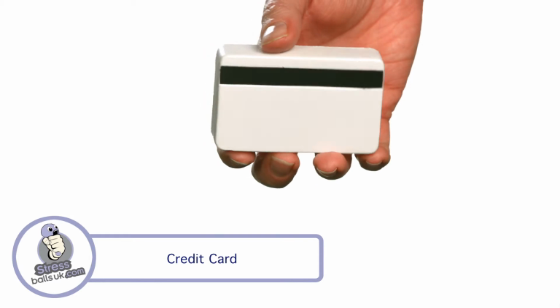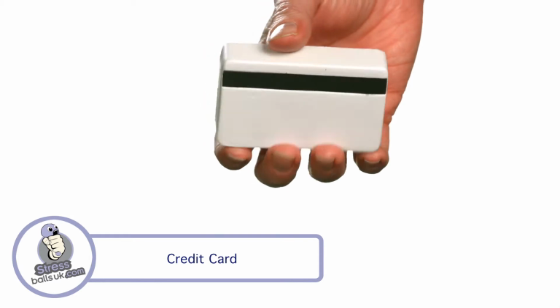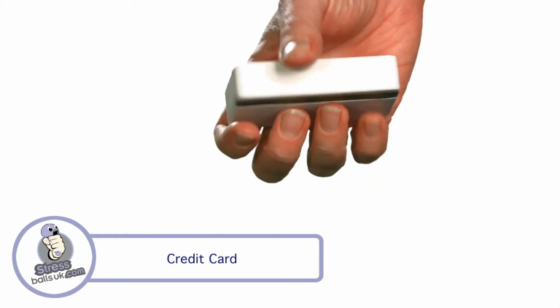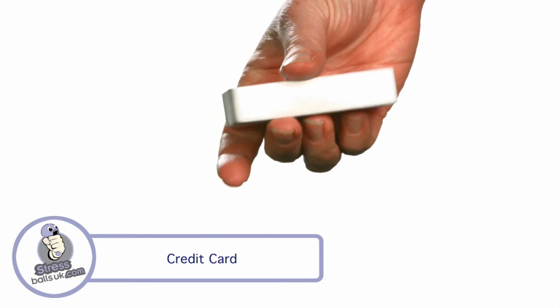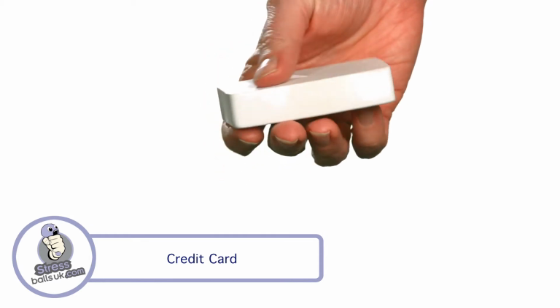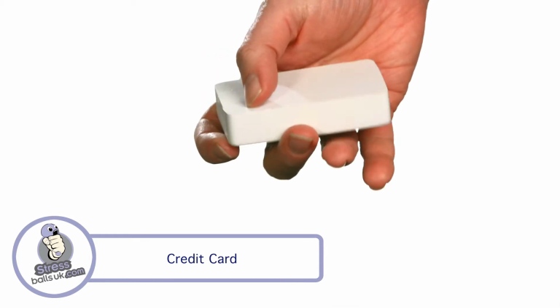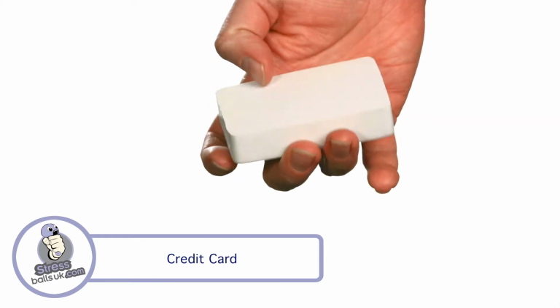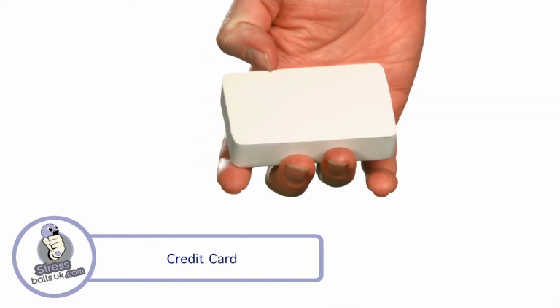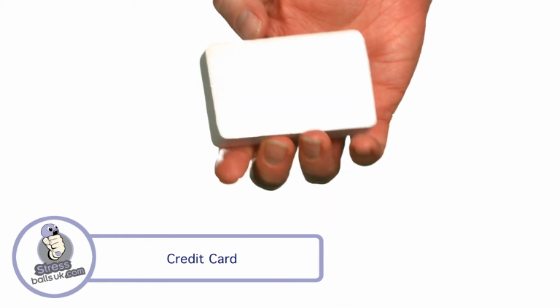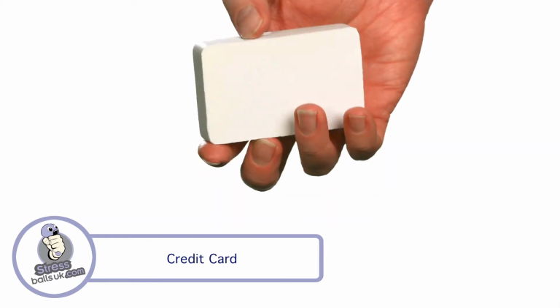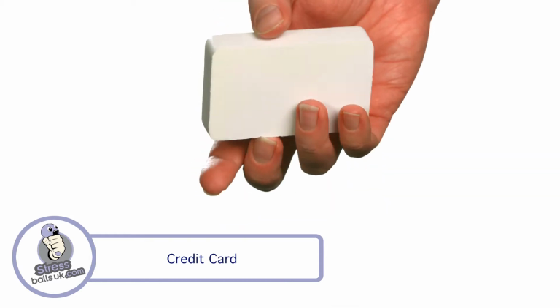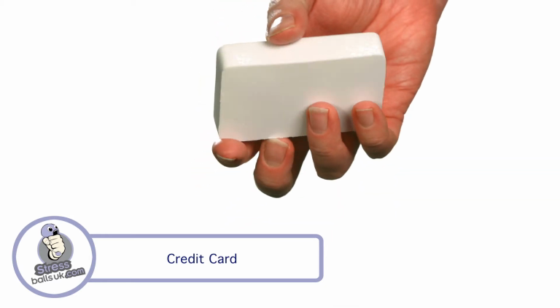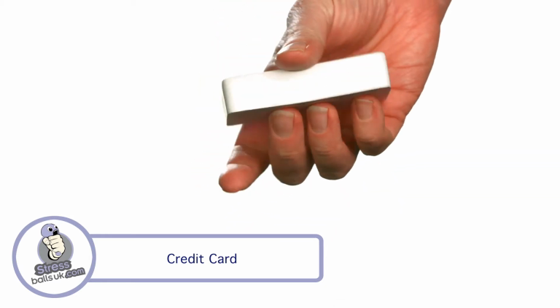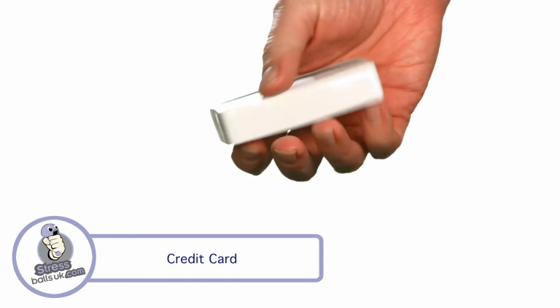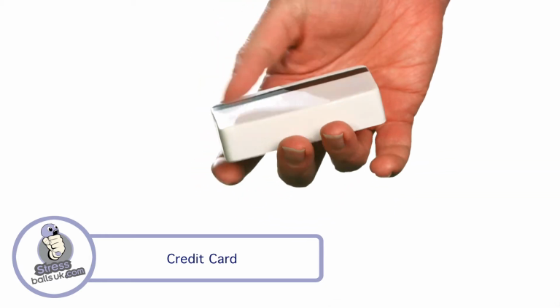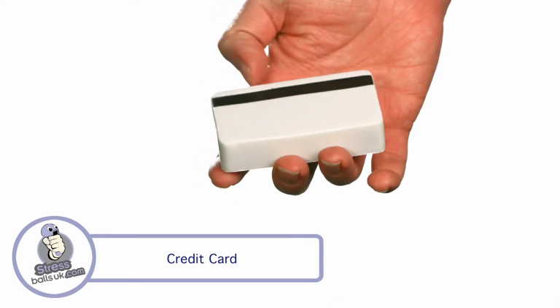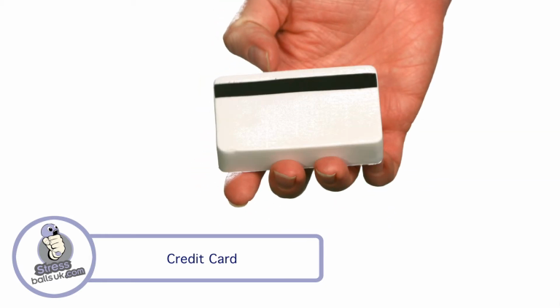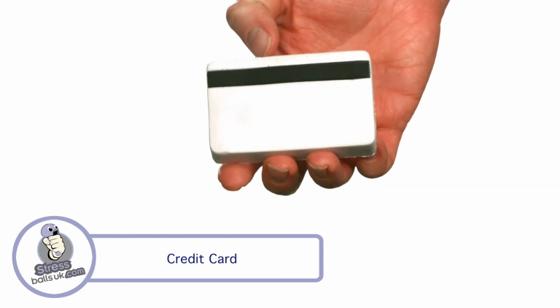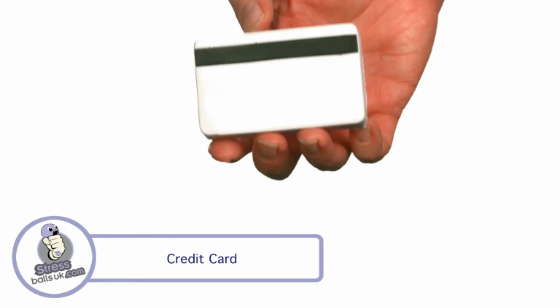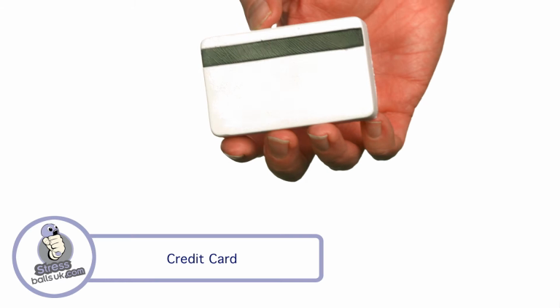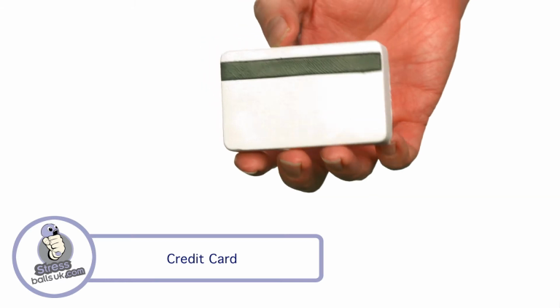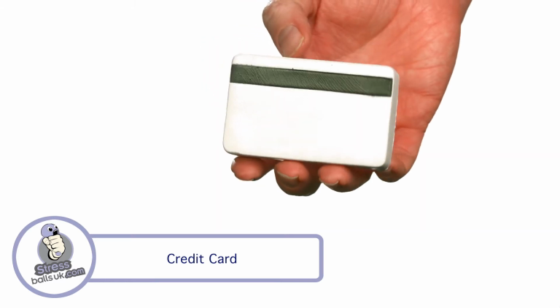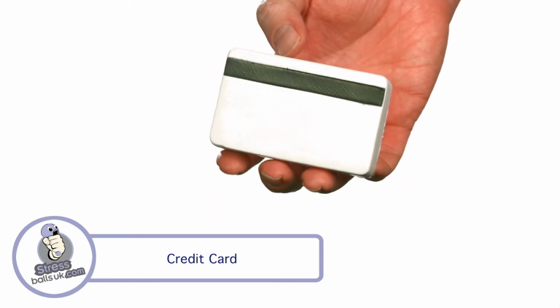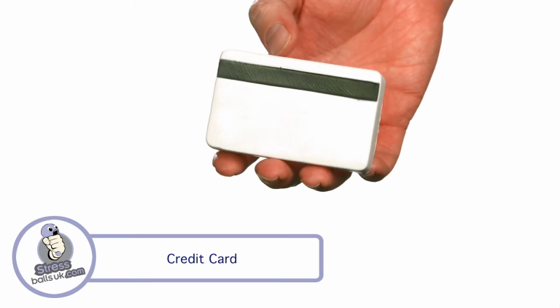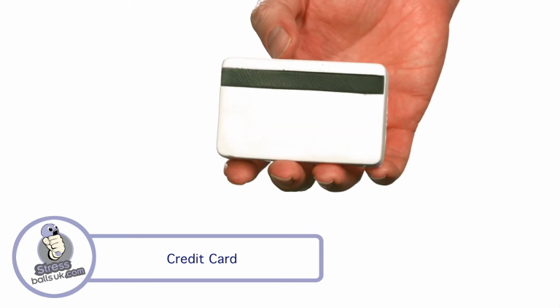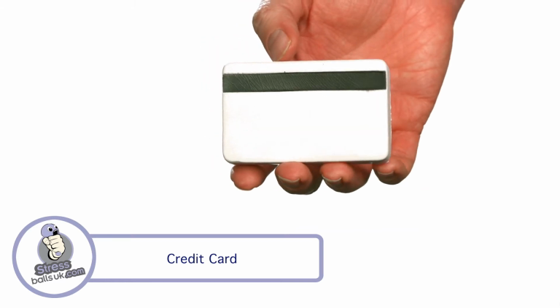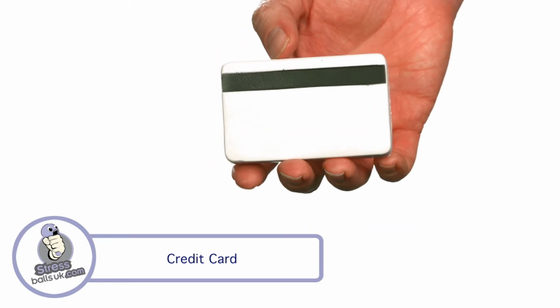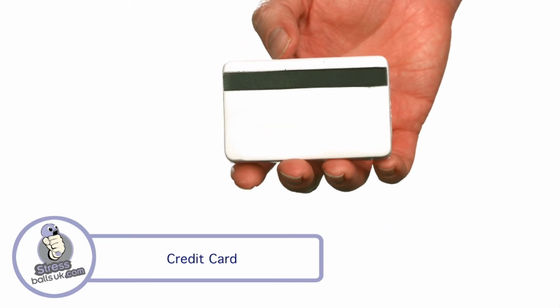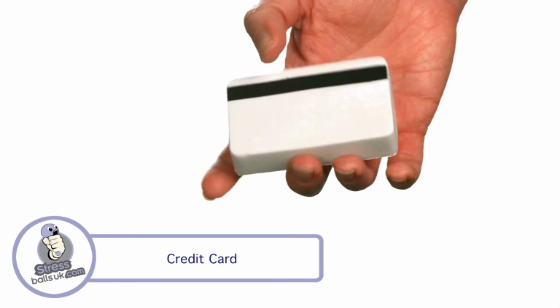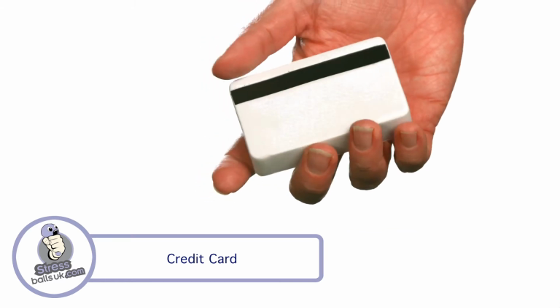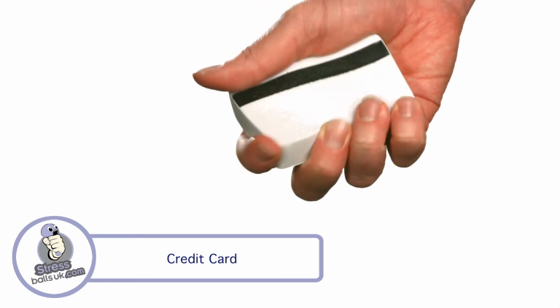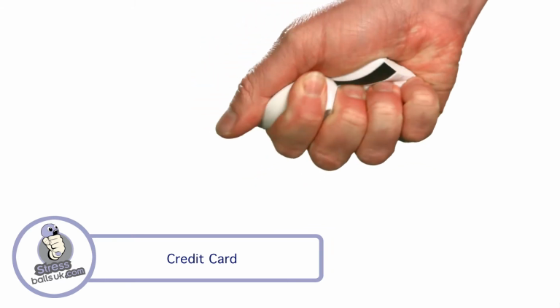It's white with a black painted magnetic strip and has two good printable areas for your branding. It's perfect for the banking and finance industries.